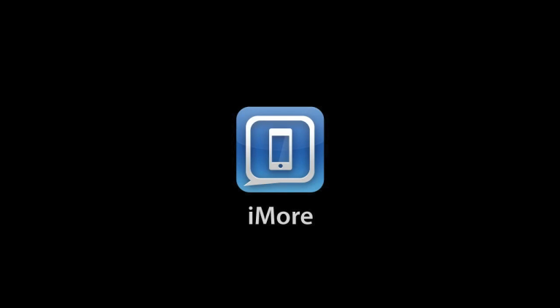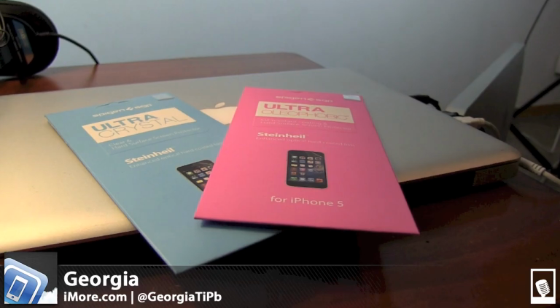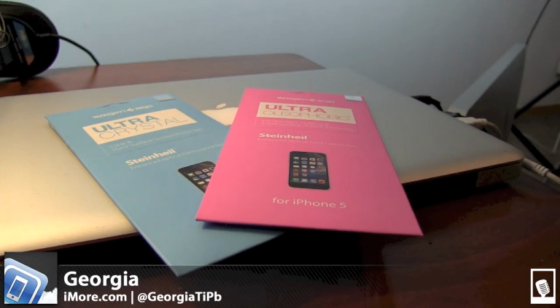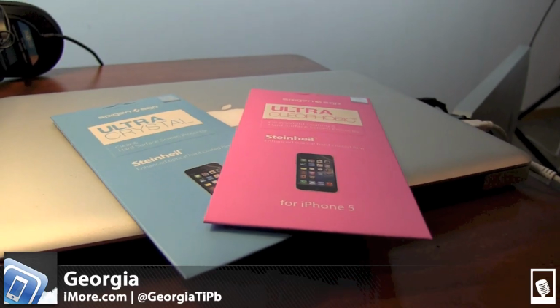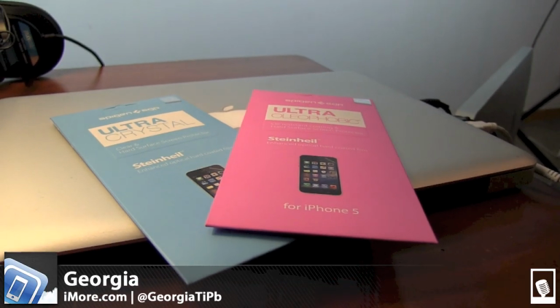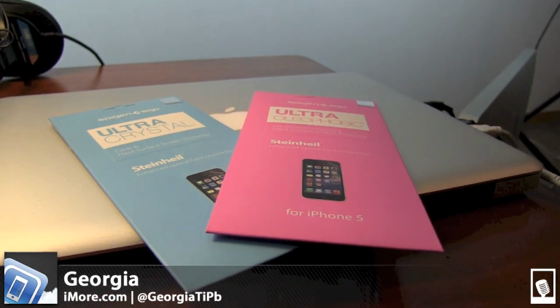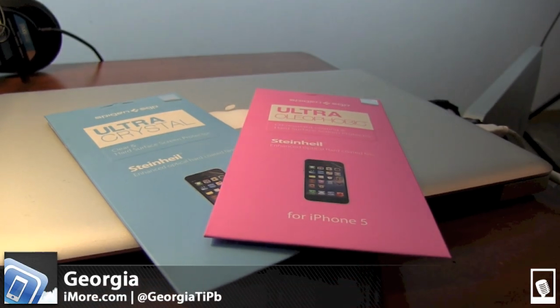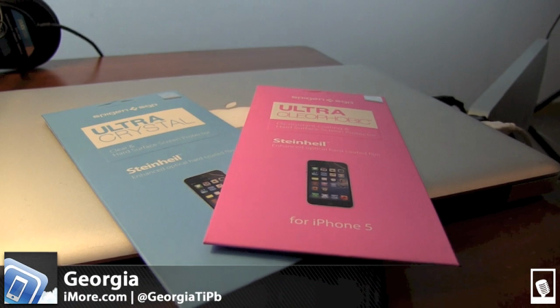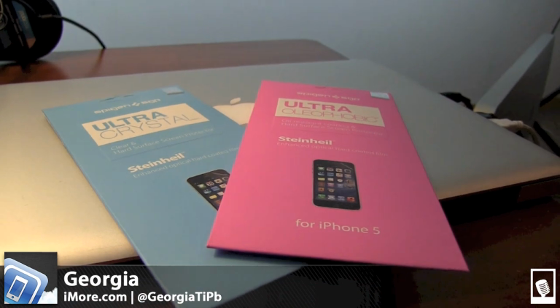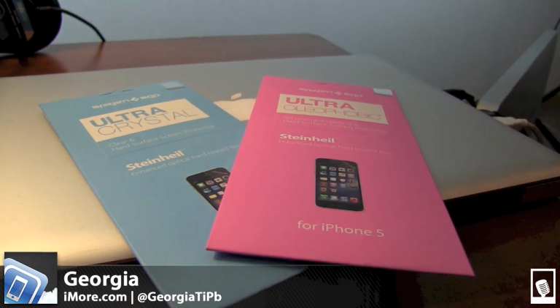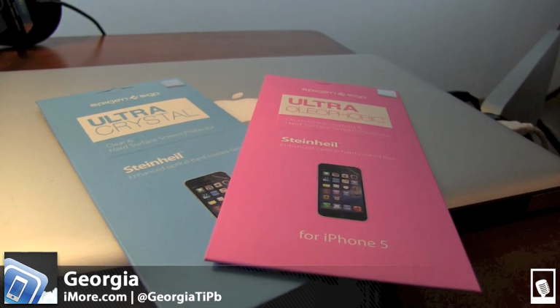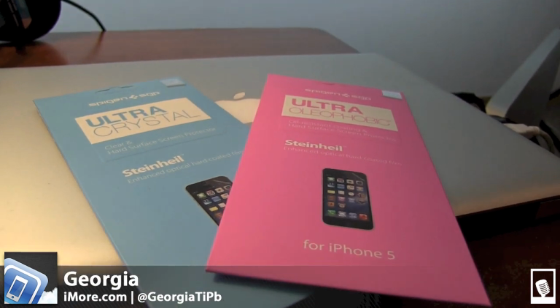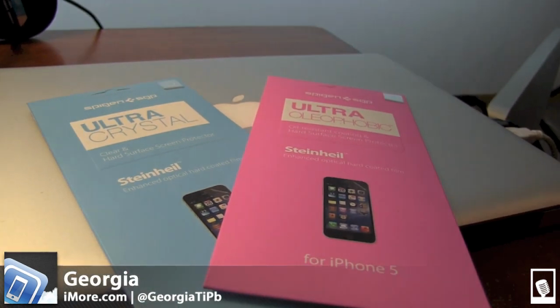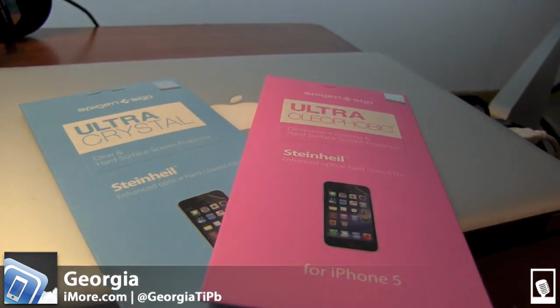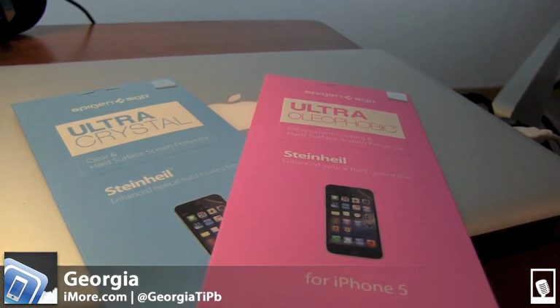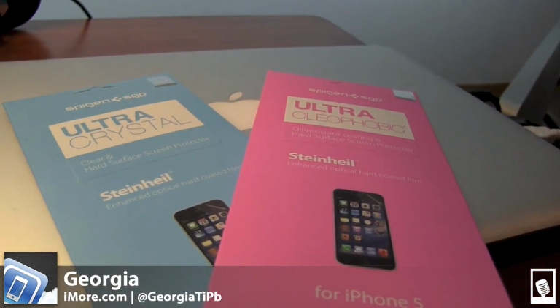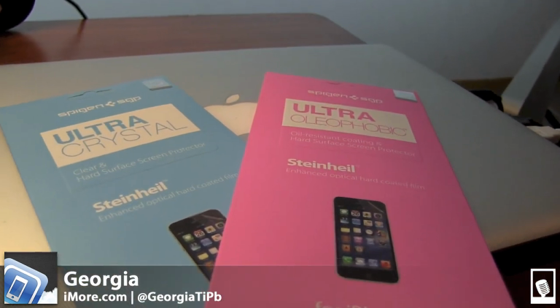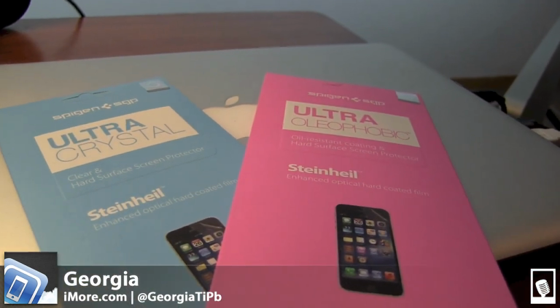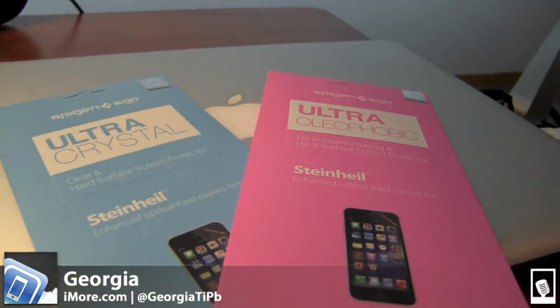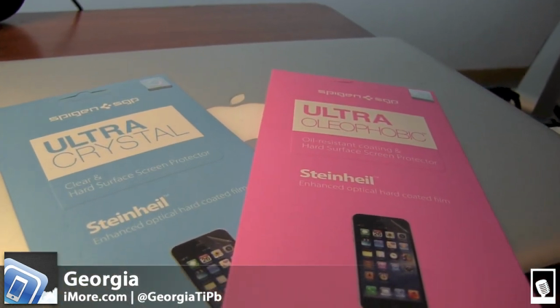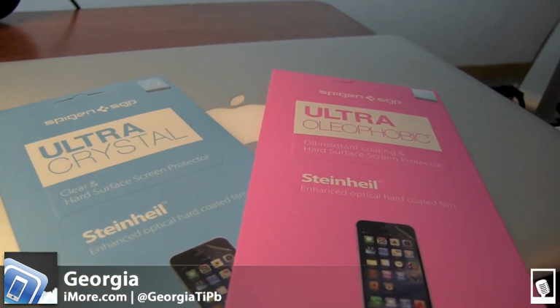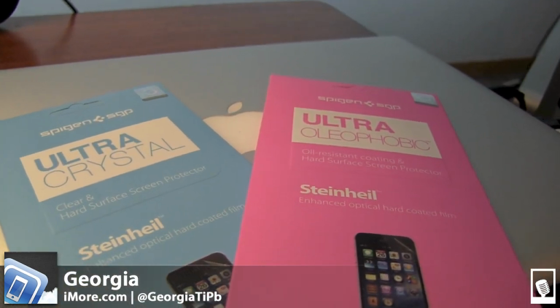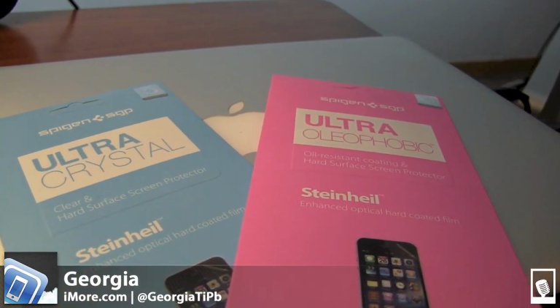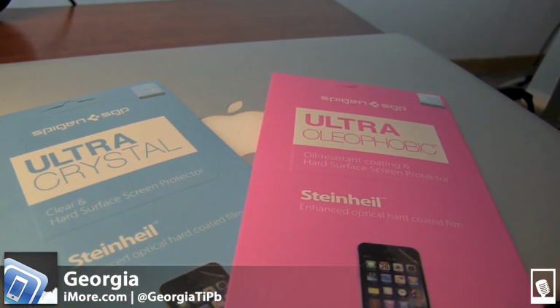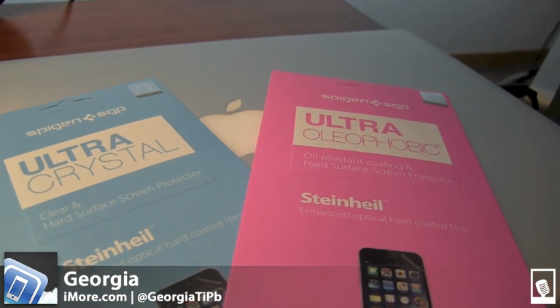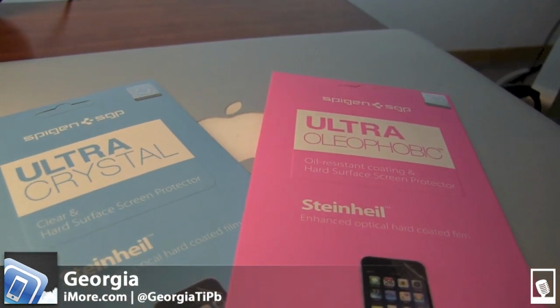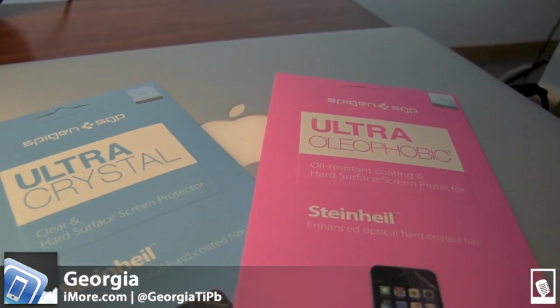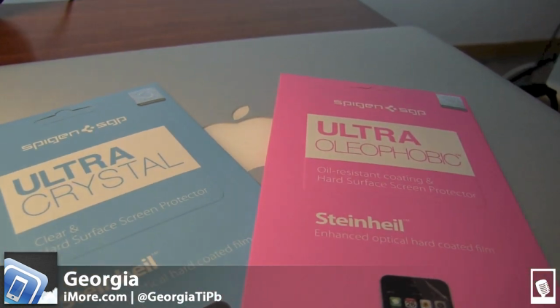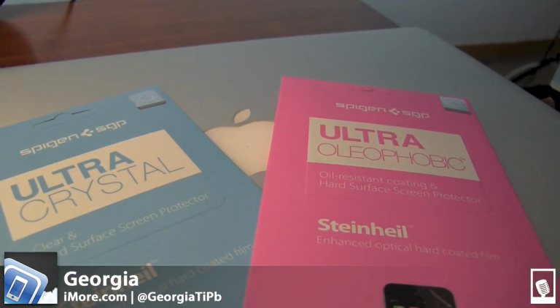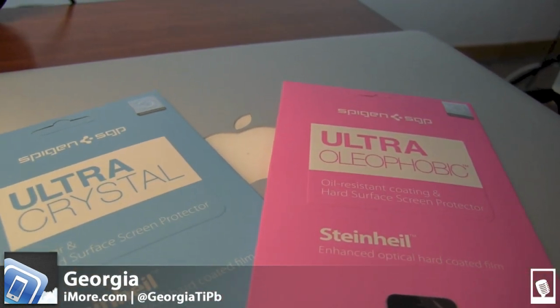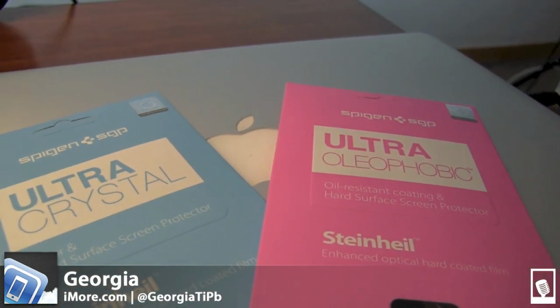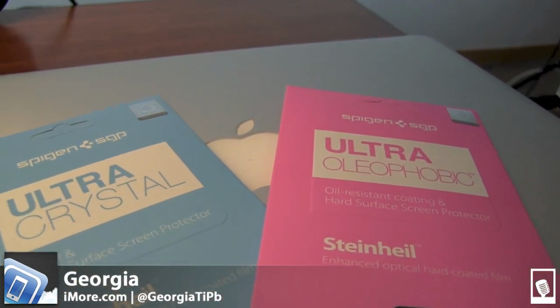I'm Georgia from iMore, and right now we're going to be taking a look at the hard surface screen protectors from Spigen SGP for the iPhone 5.